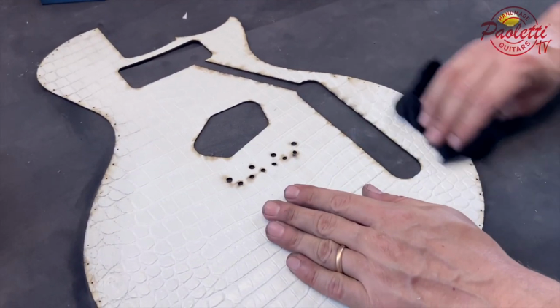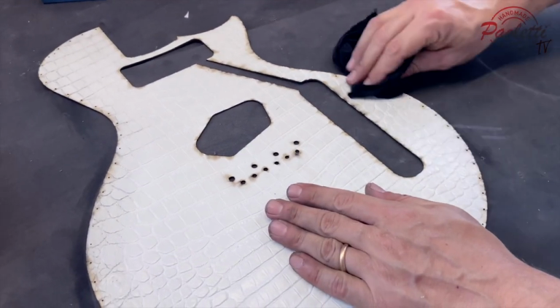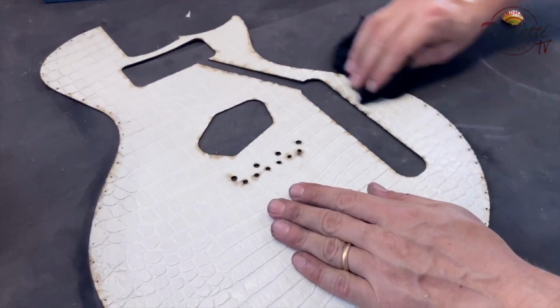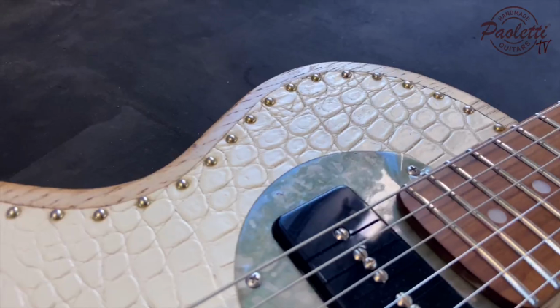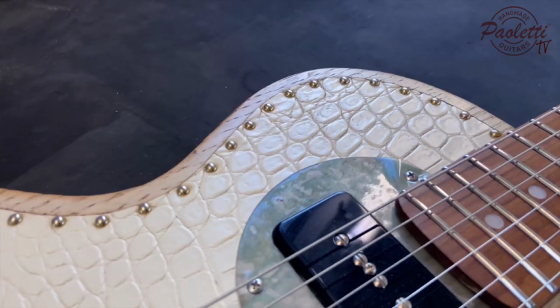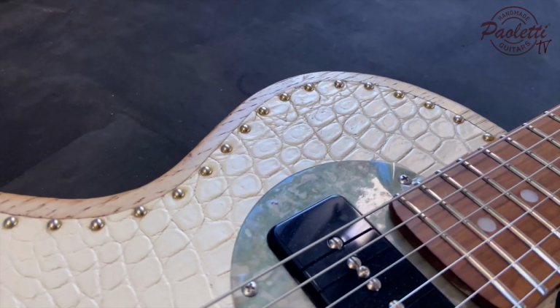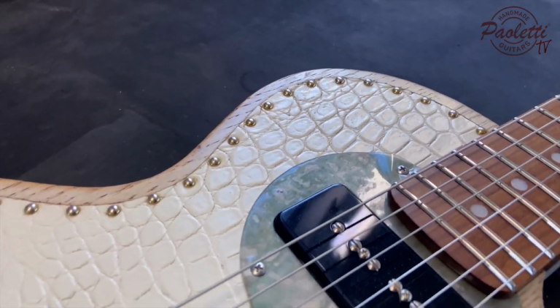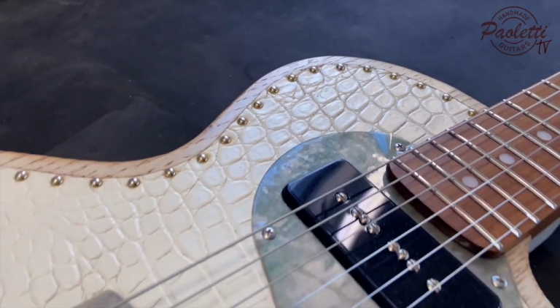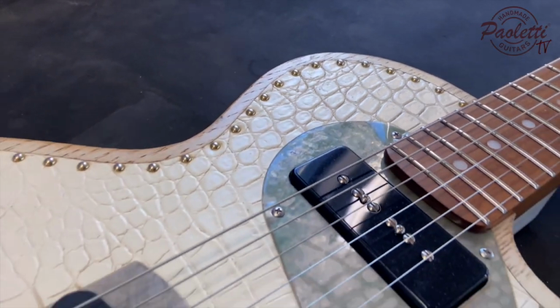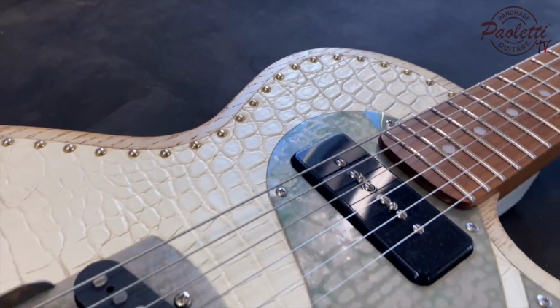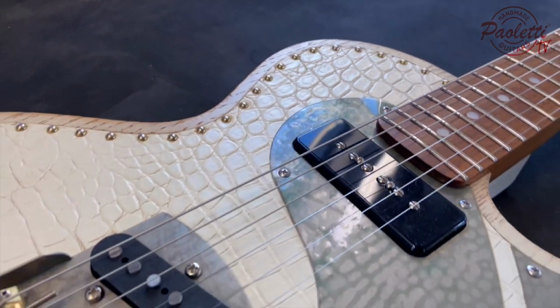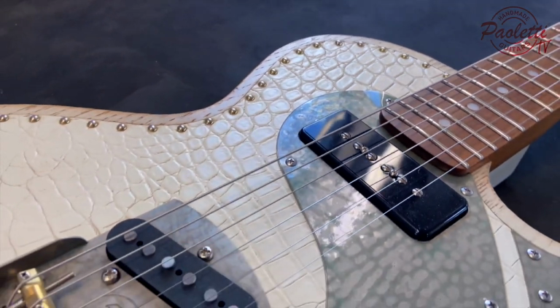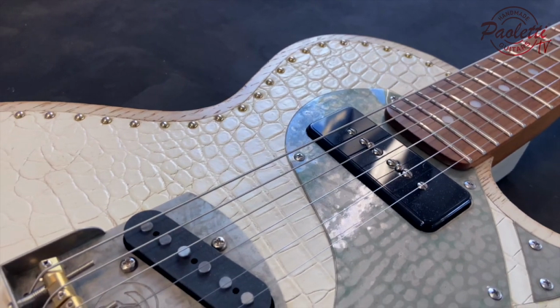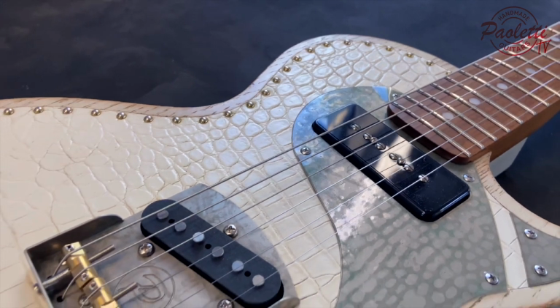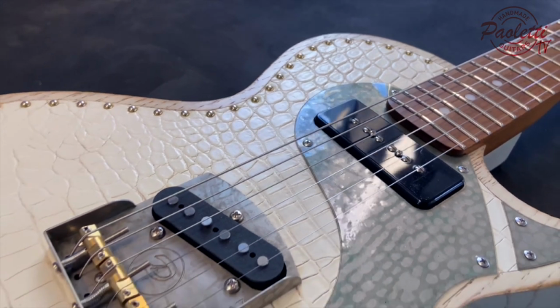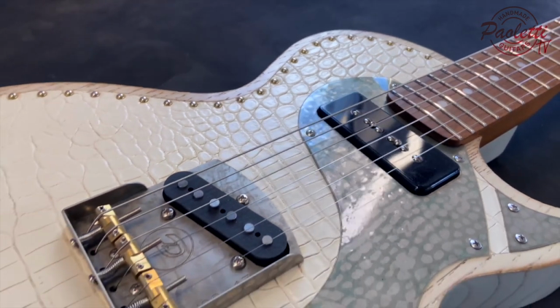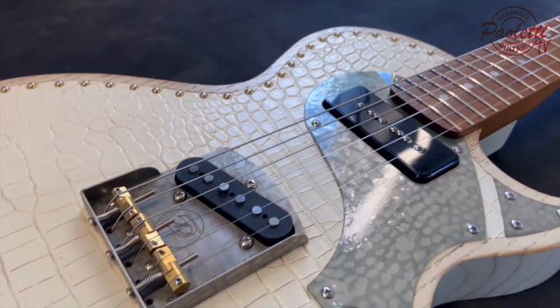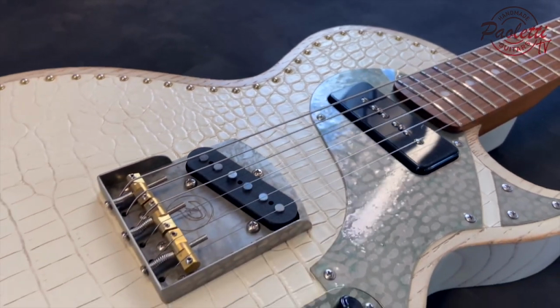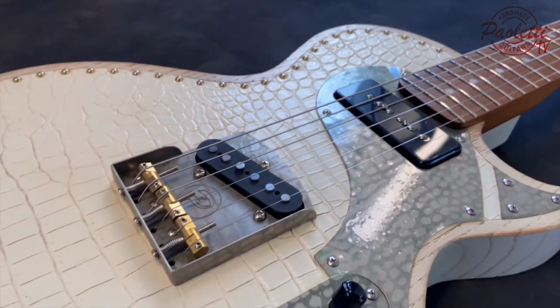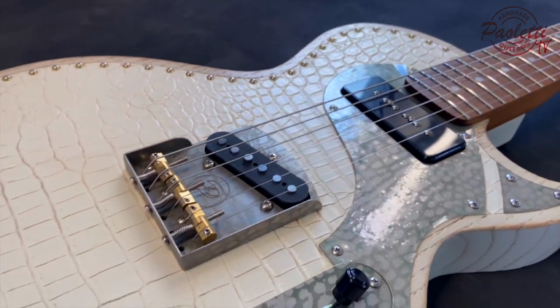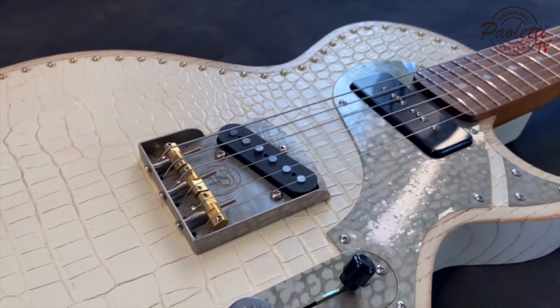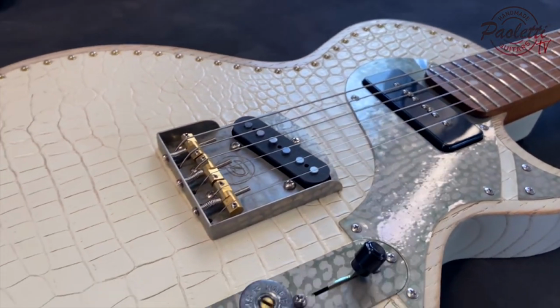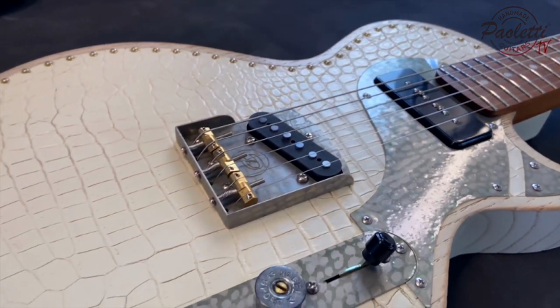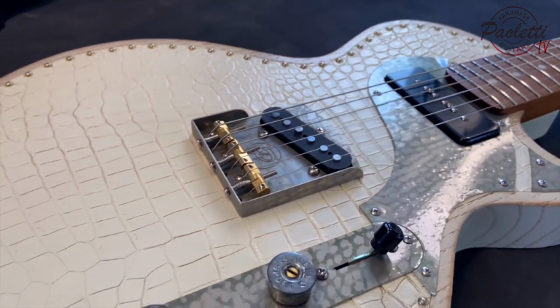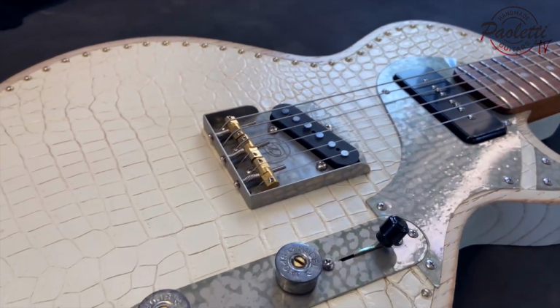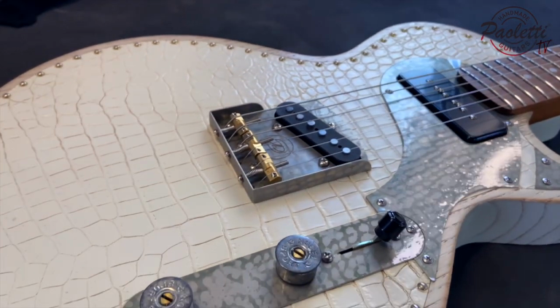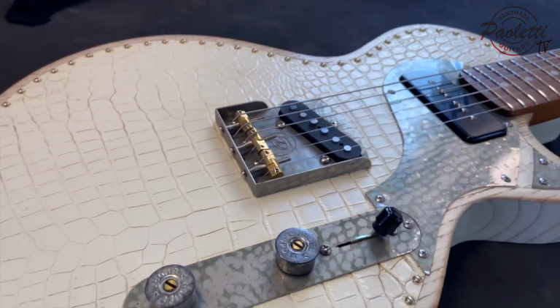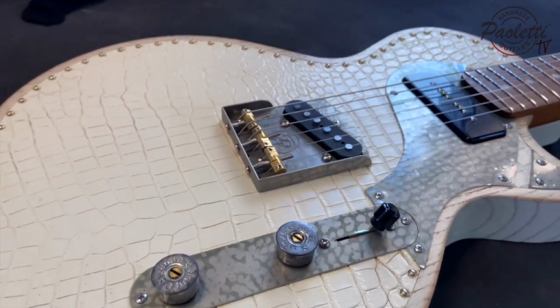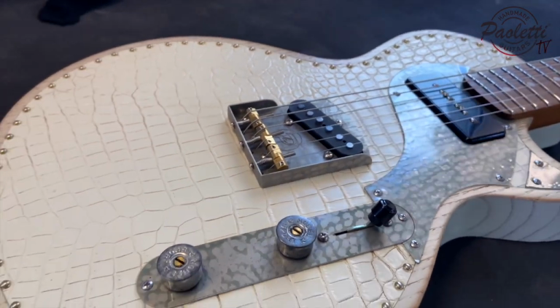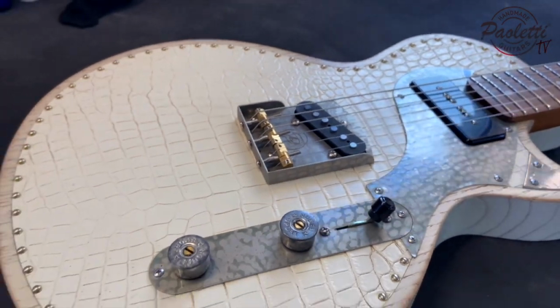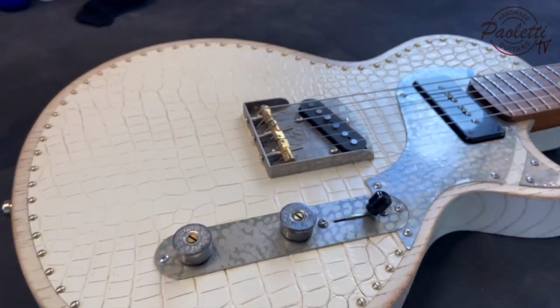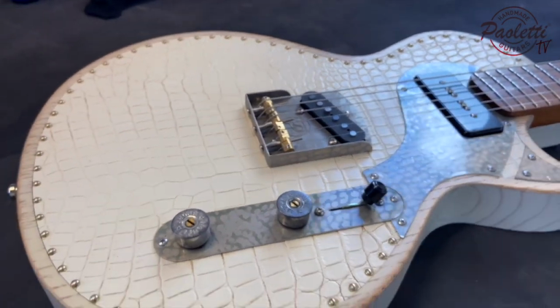And that's it — the leather top on the Richard Fortis signature guitar.